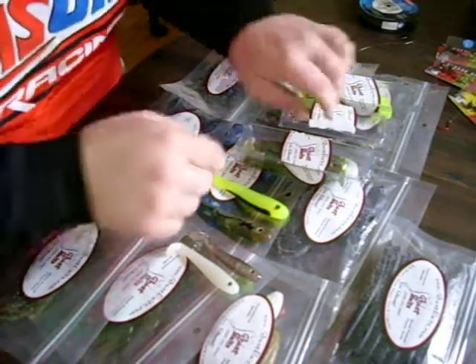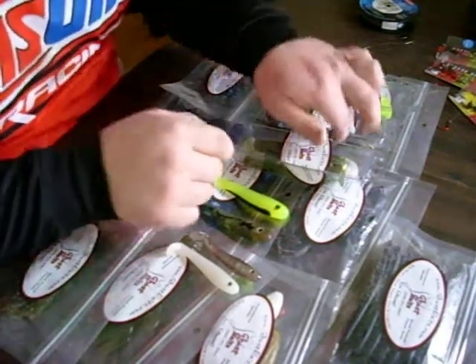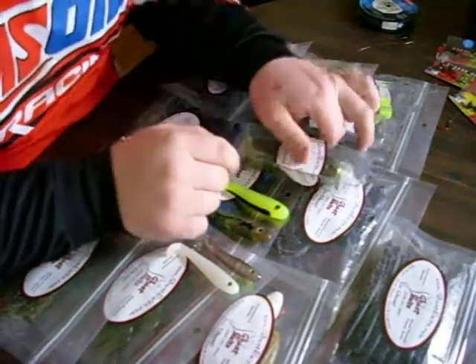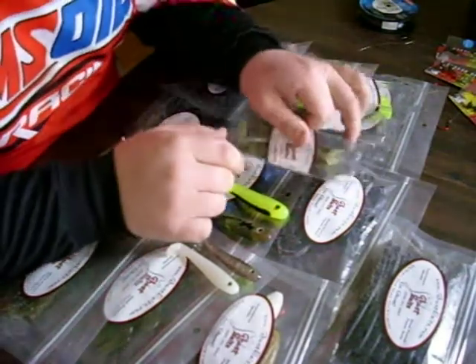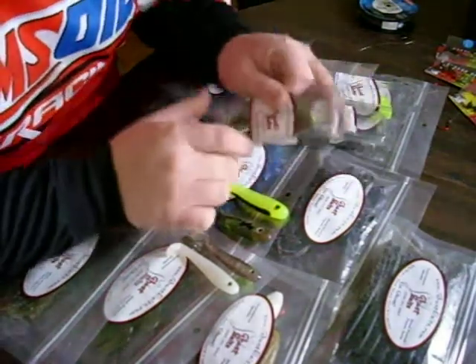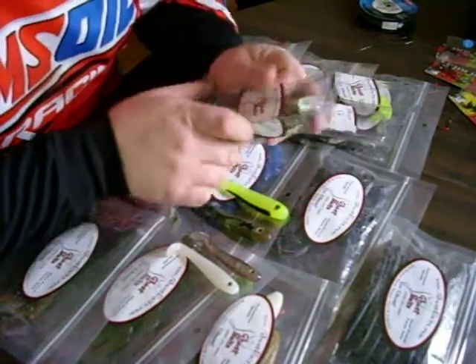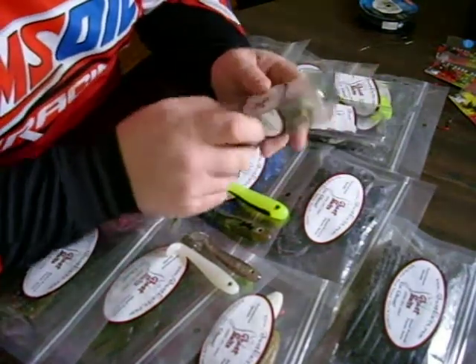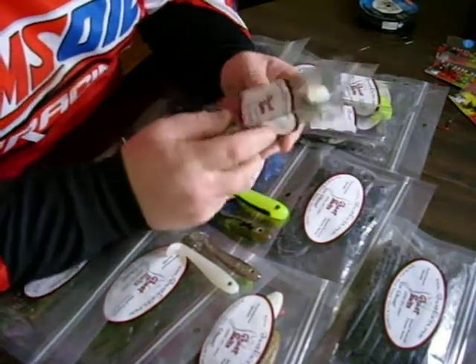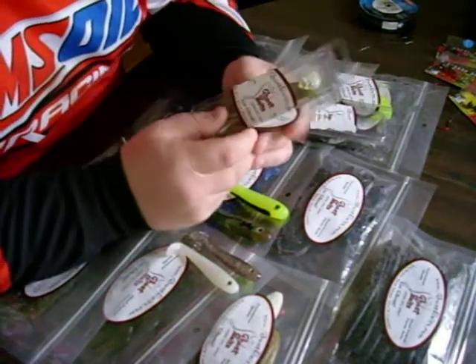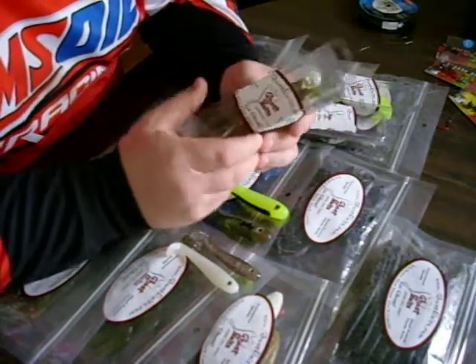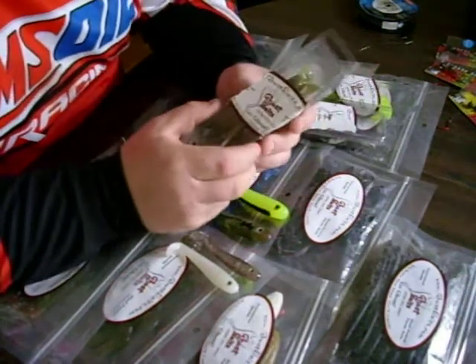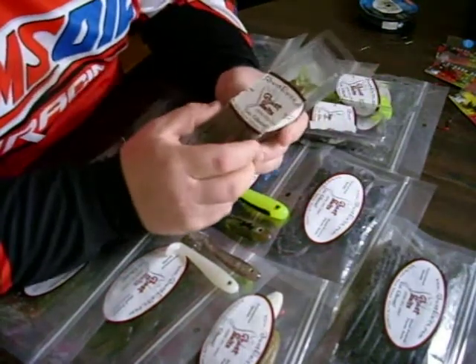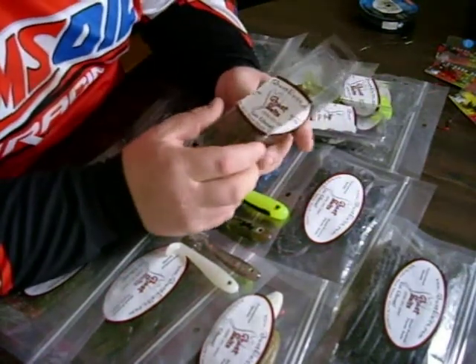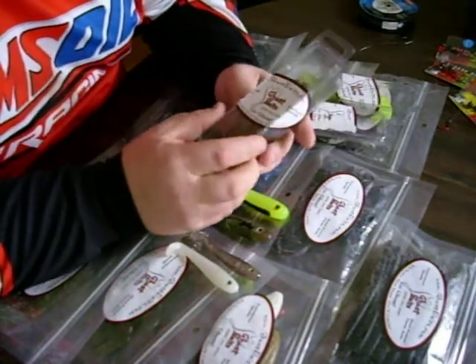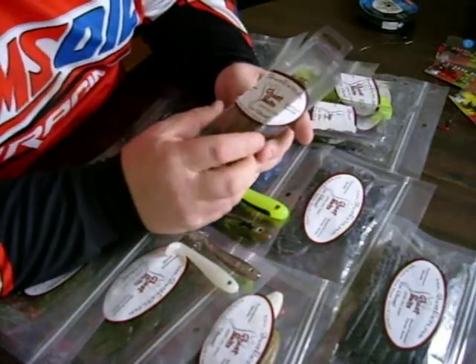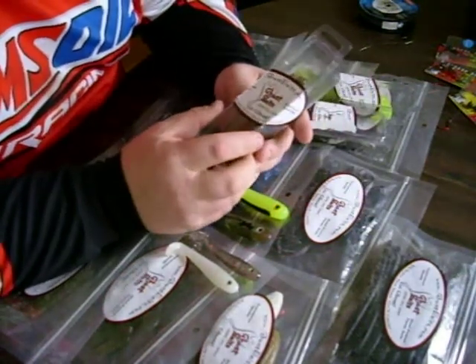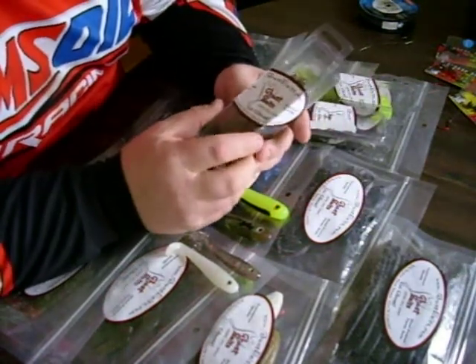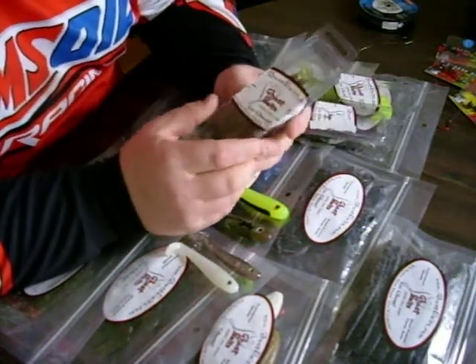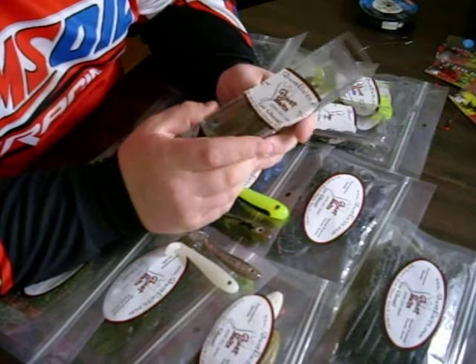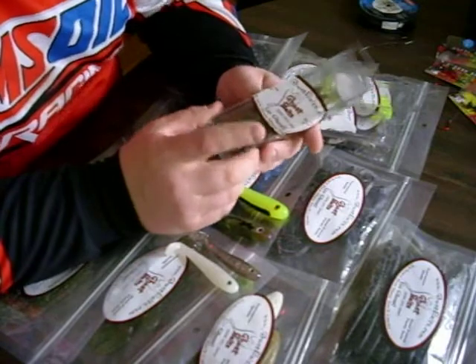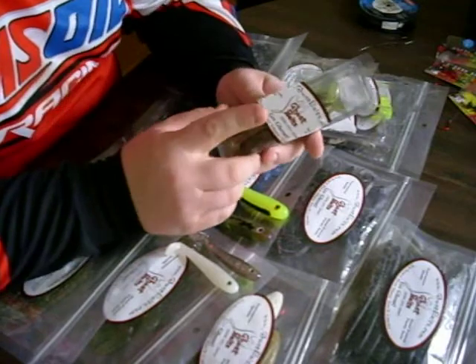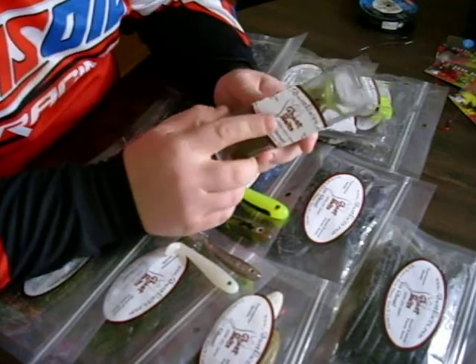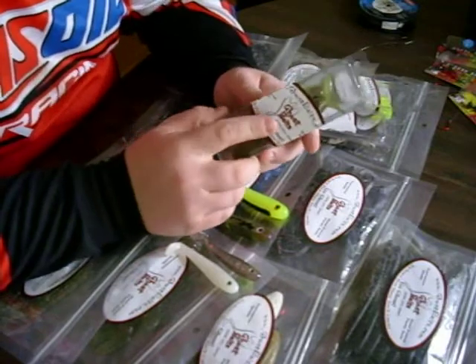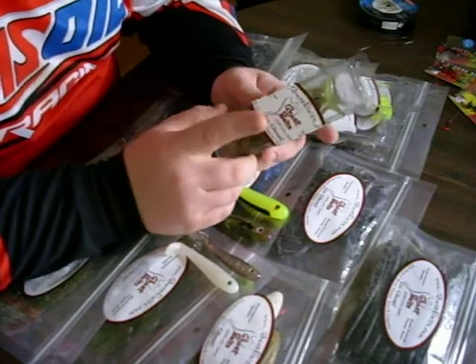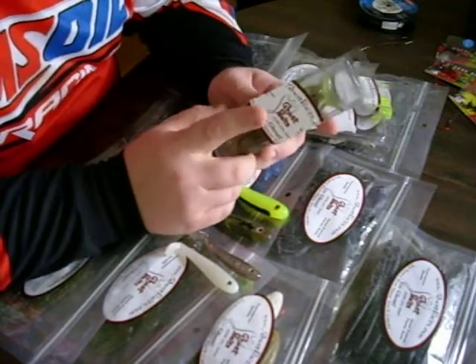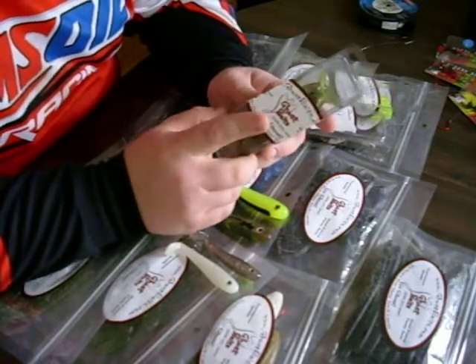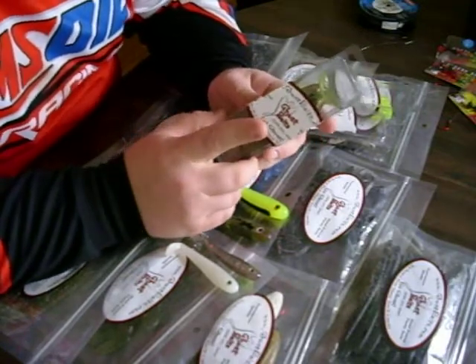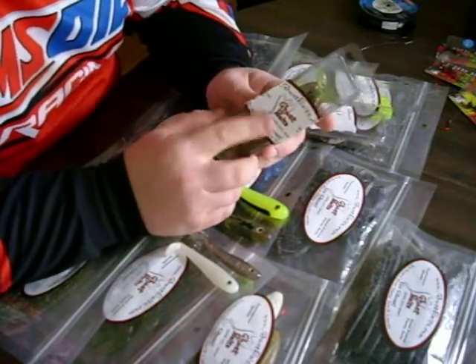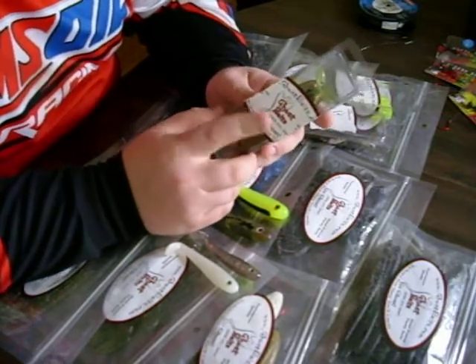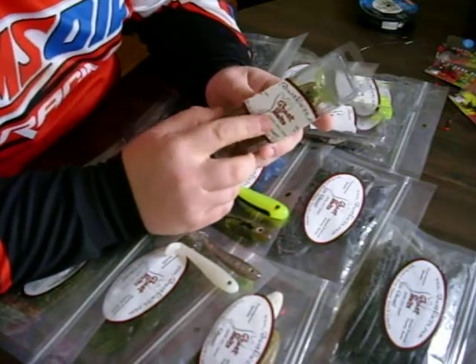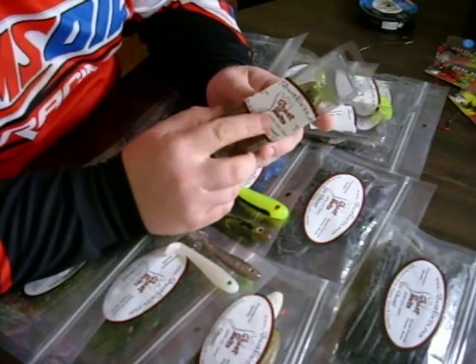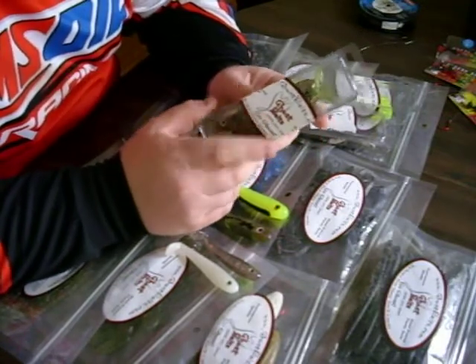How are we doing? Glenn, GlennVanHosenFishing.com. I'd like to take a minute to talk about ghost baits.